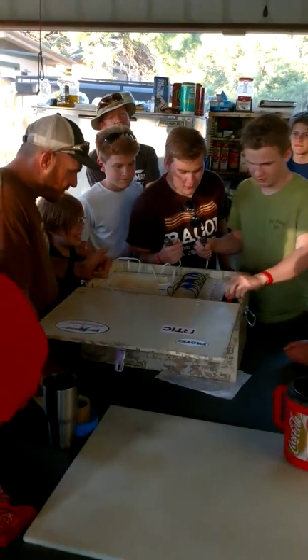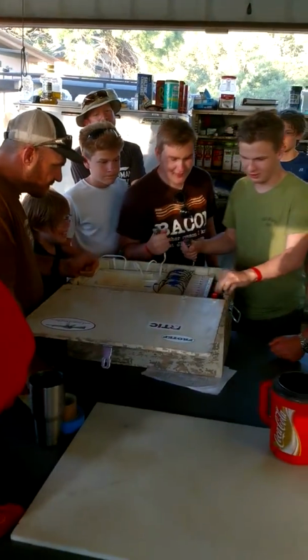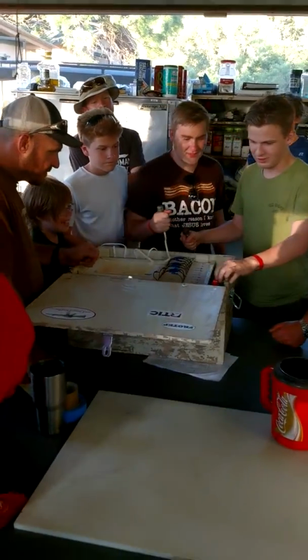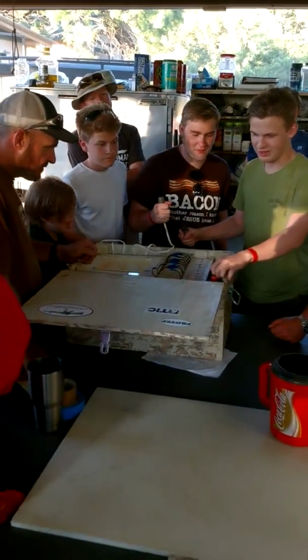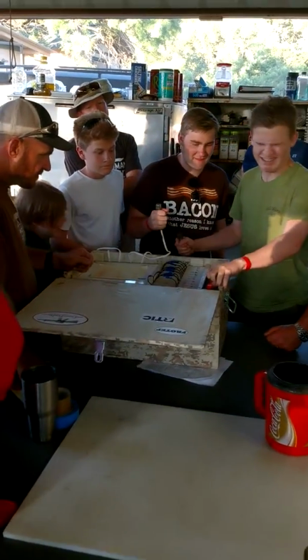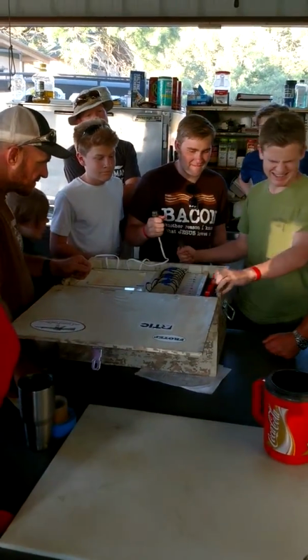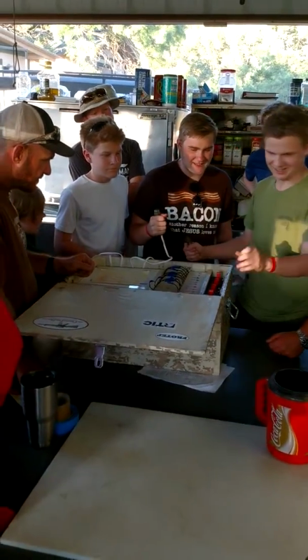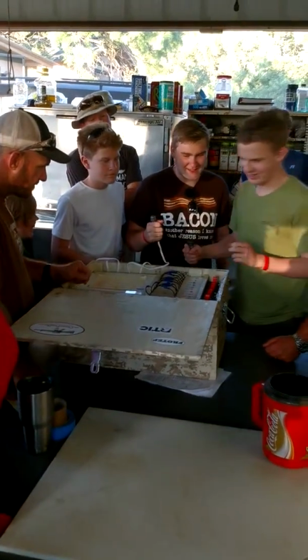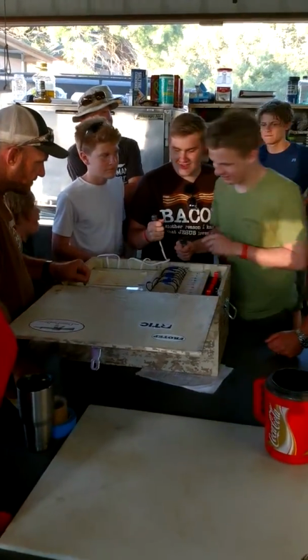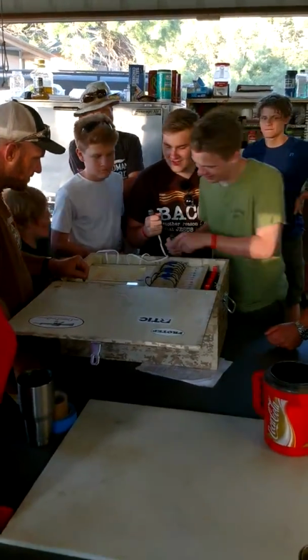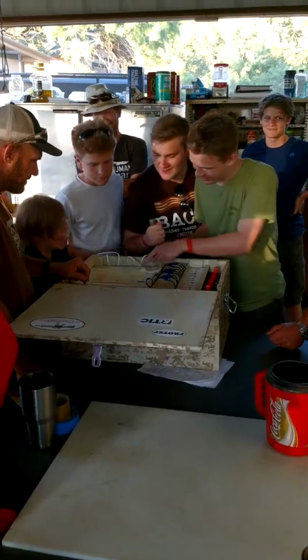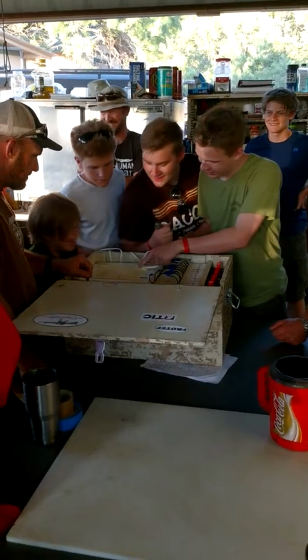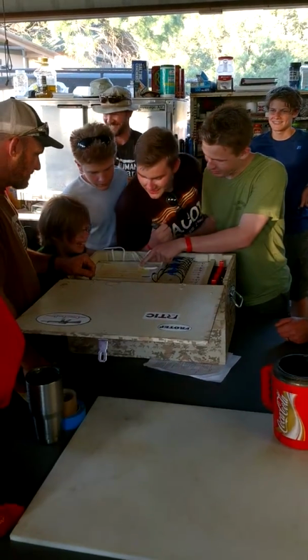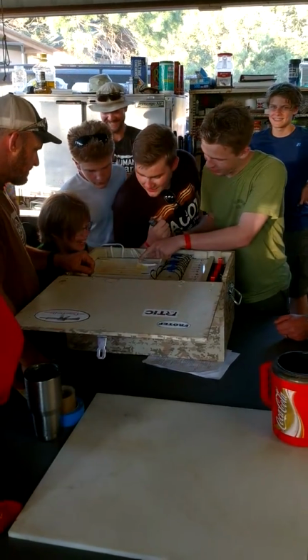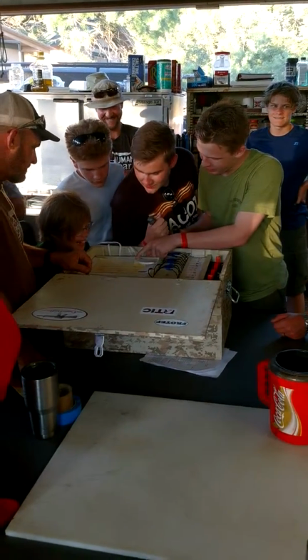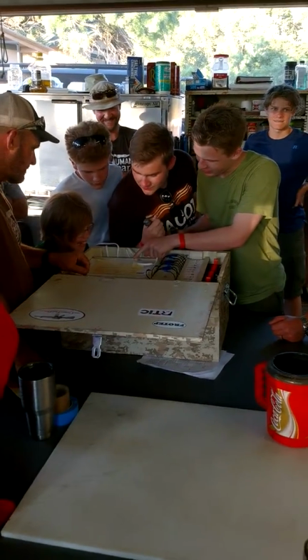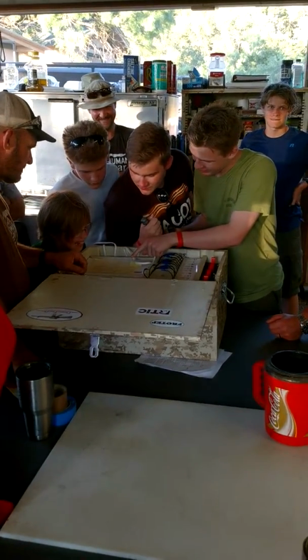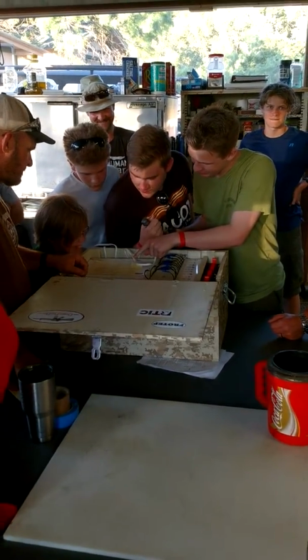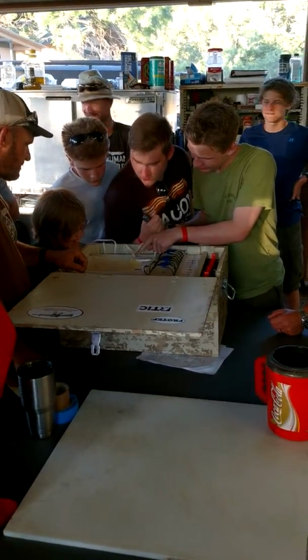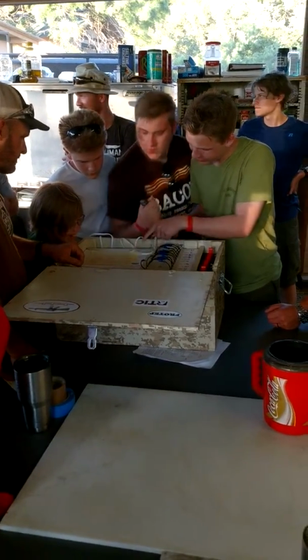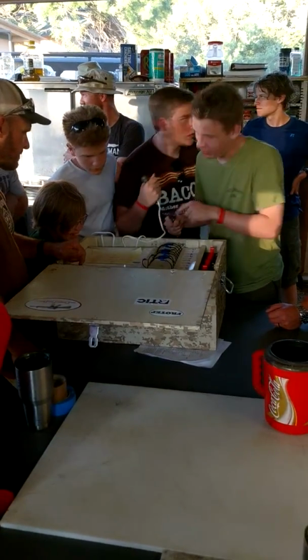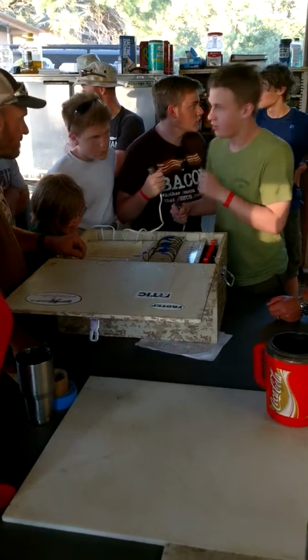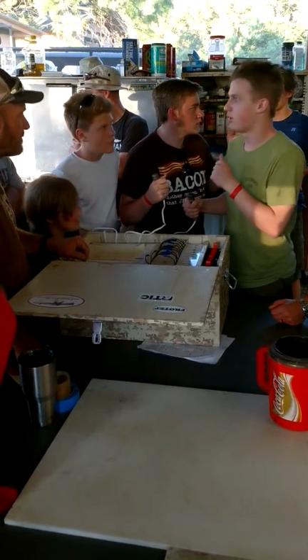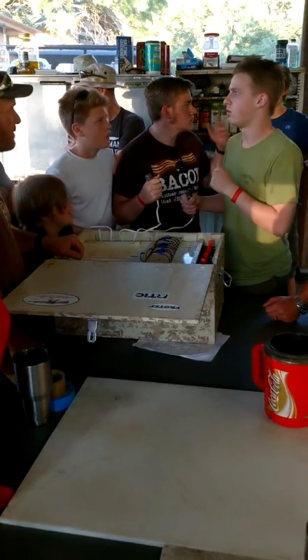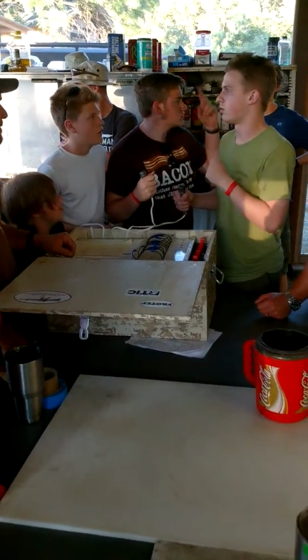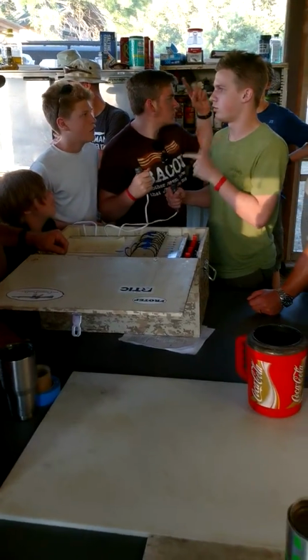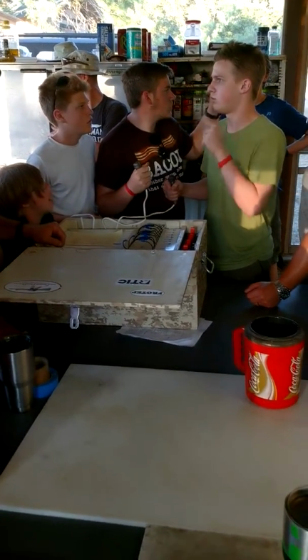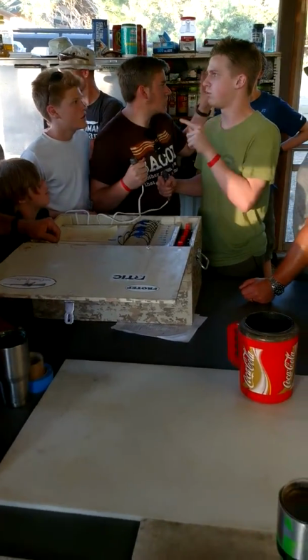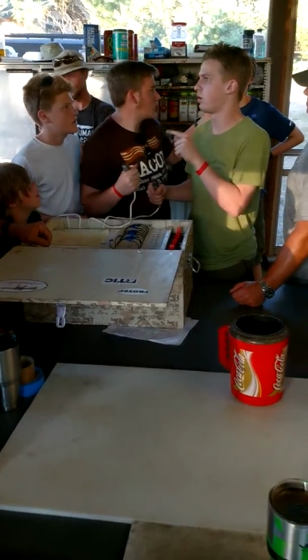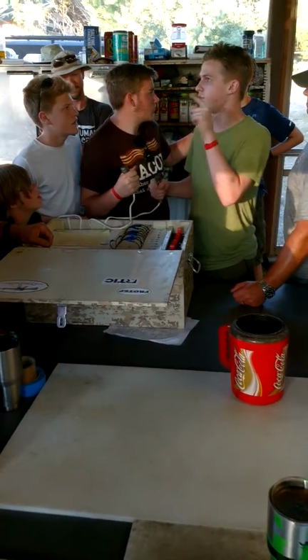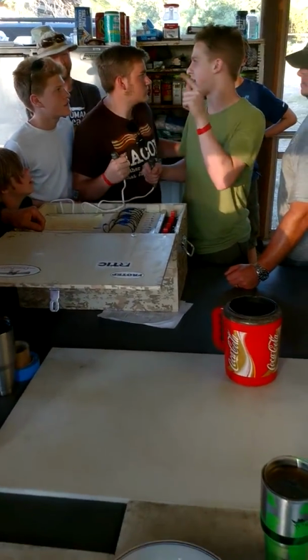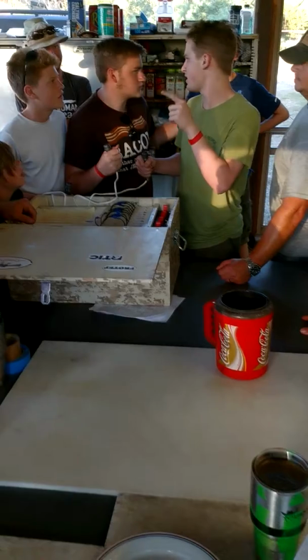Ready and set. Good, guys, doing good. Five, six, eight.